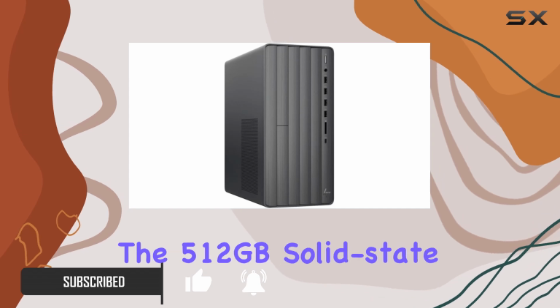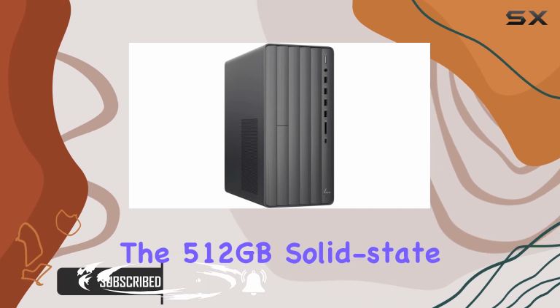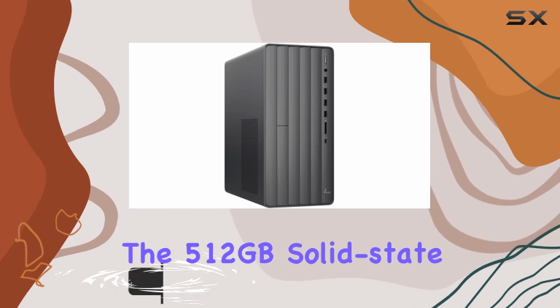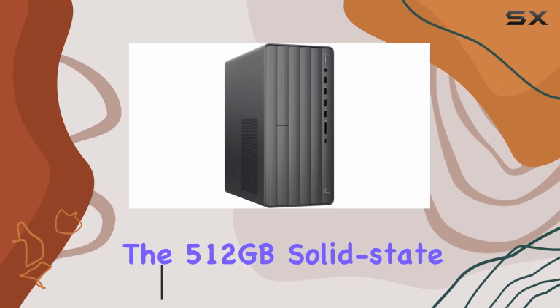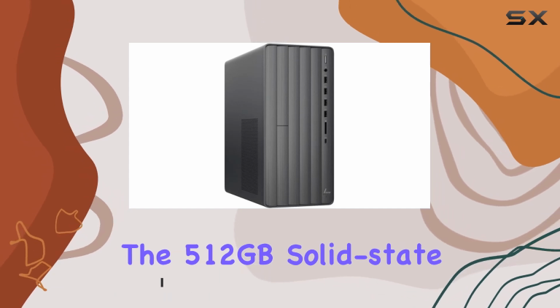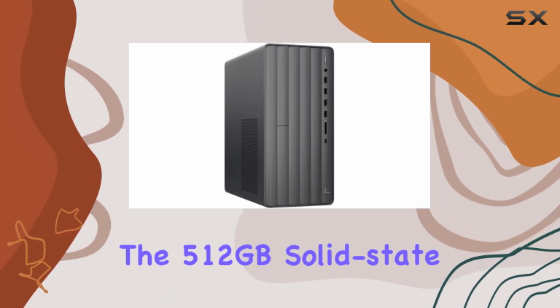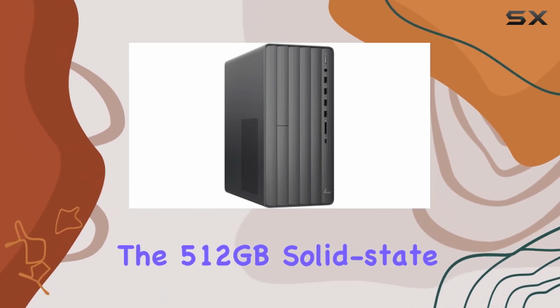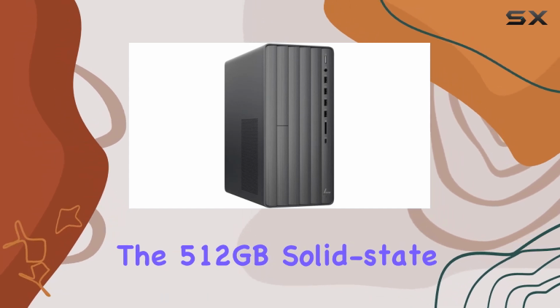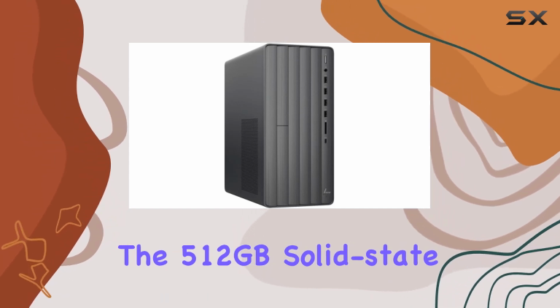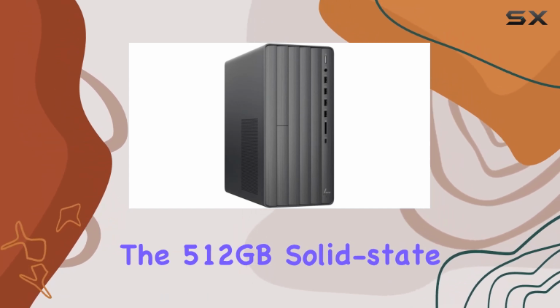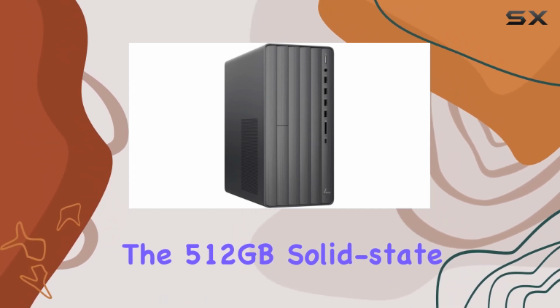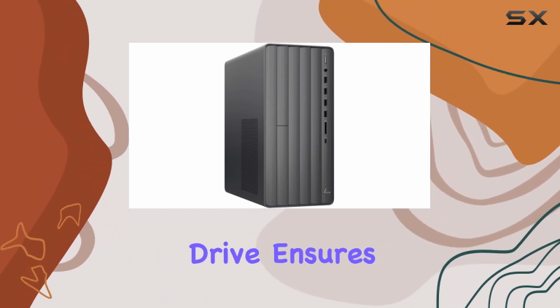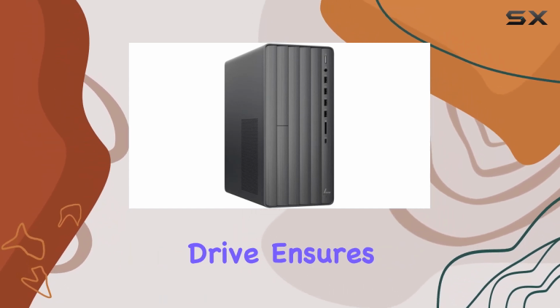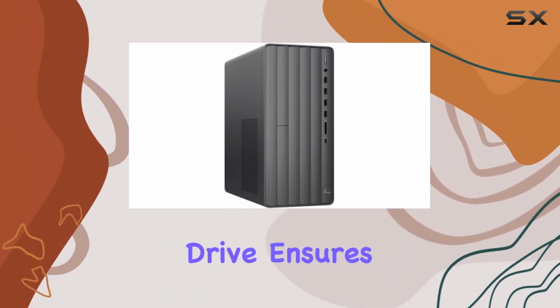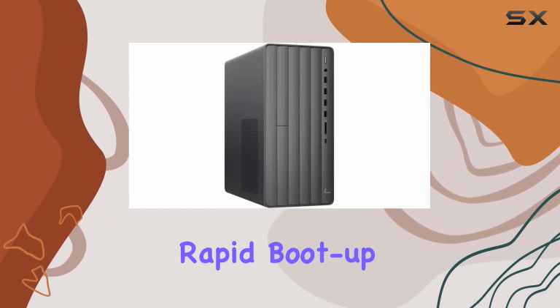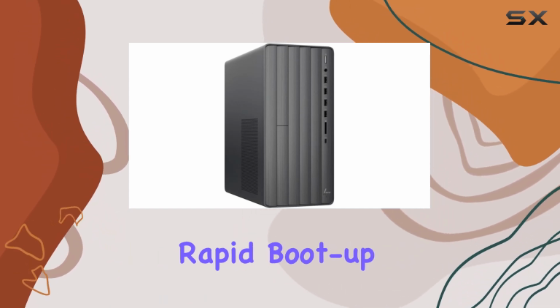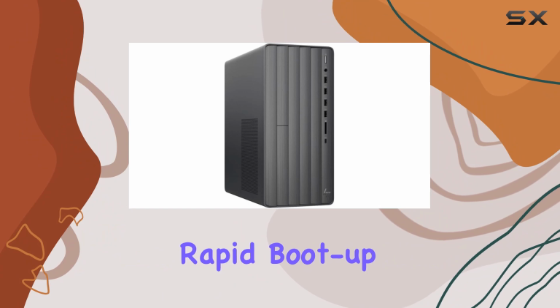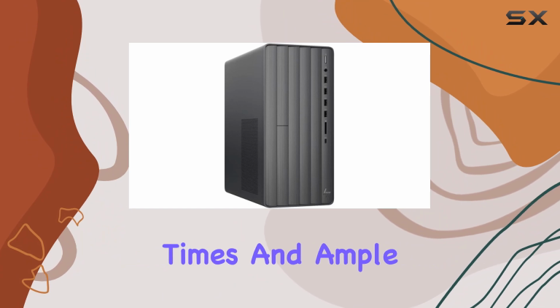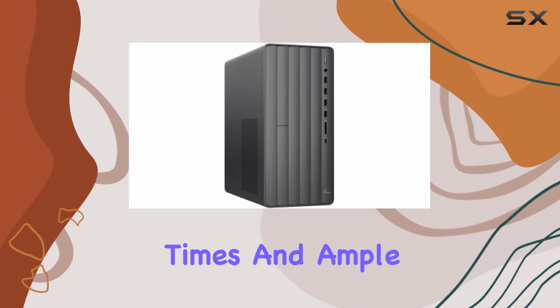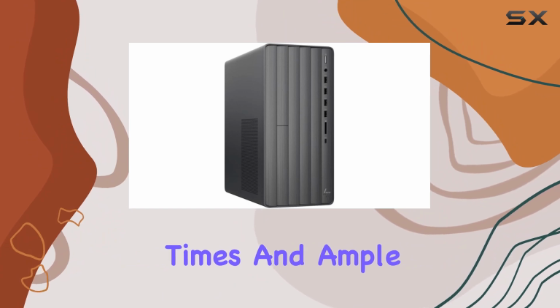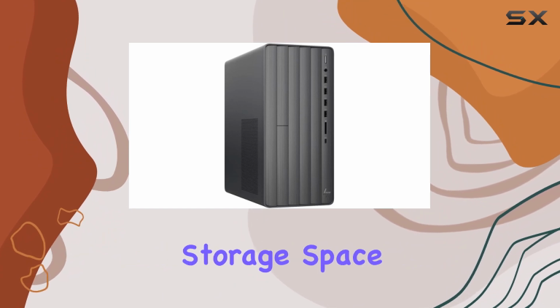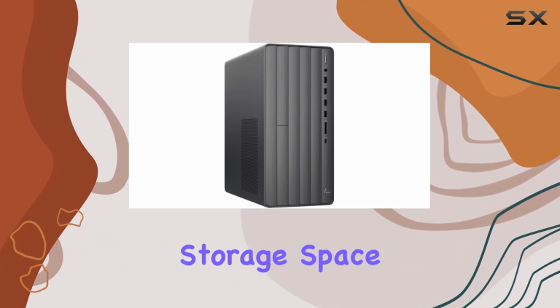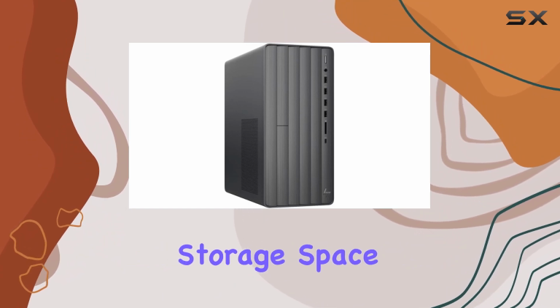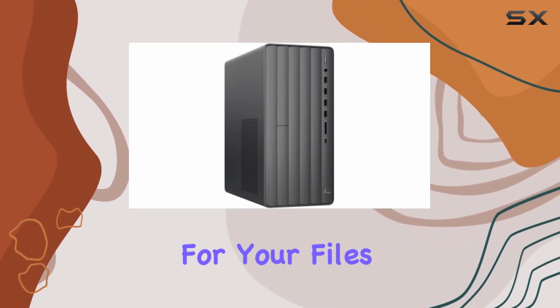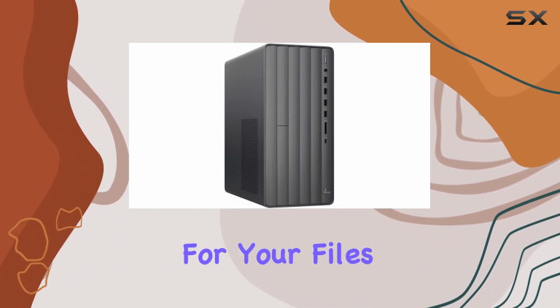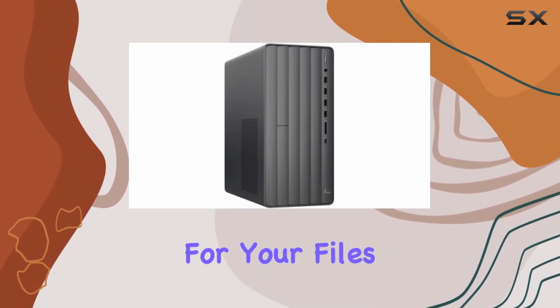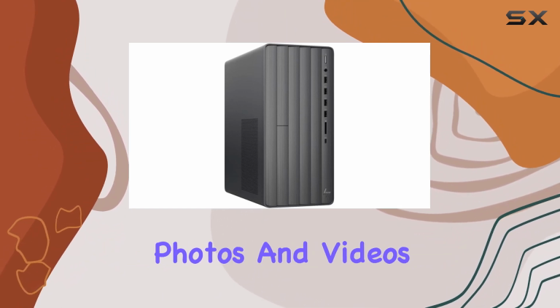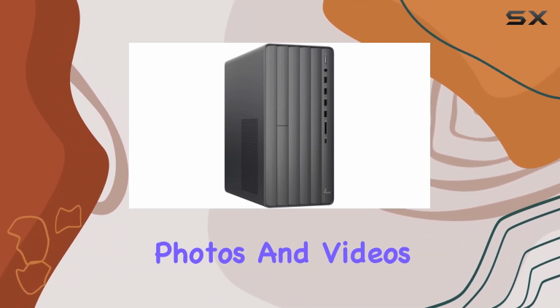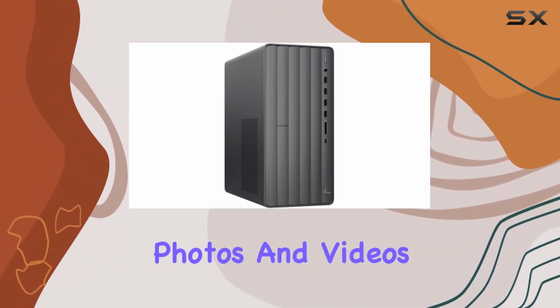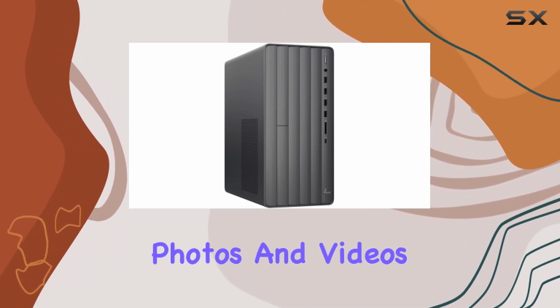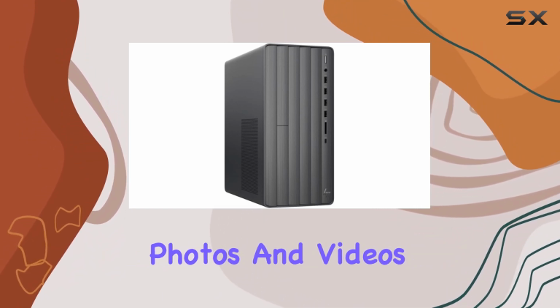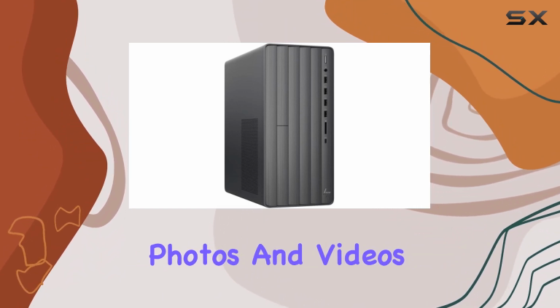The 512GB solid-state drive ensures rapid boot-up times and ample storage space for your files, photos, and videos.